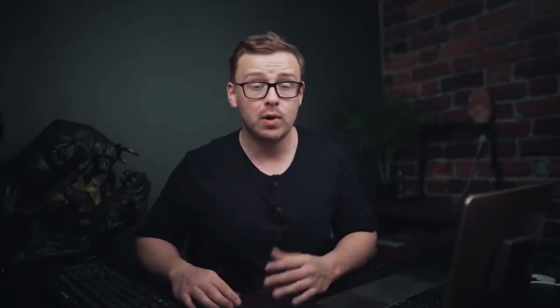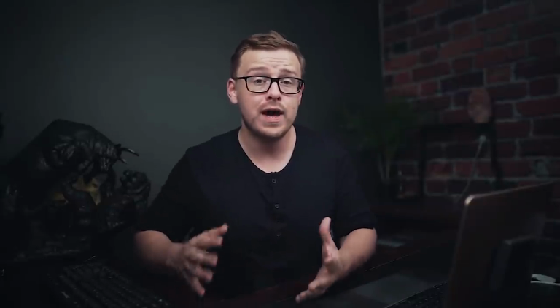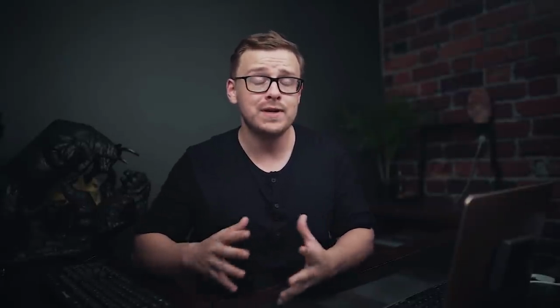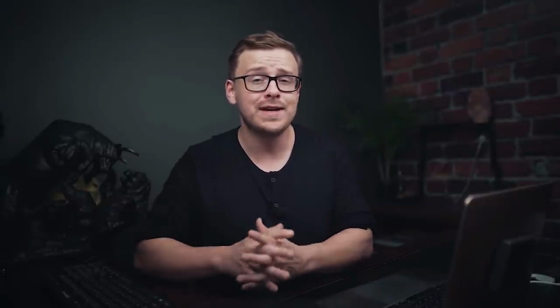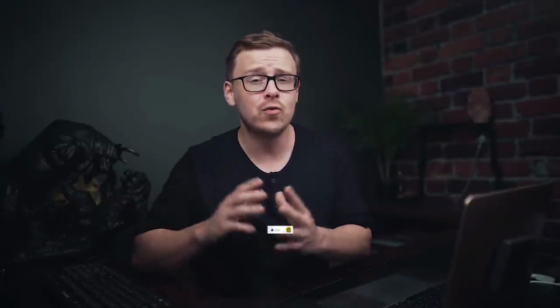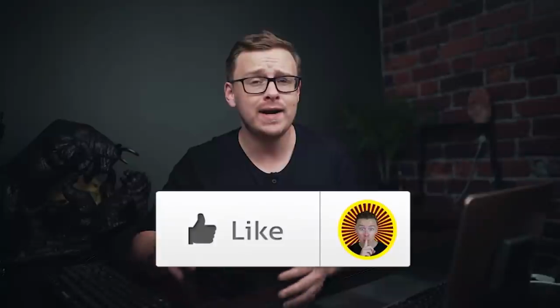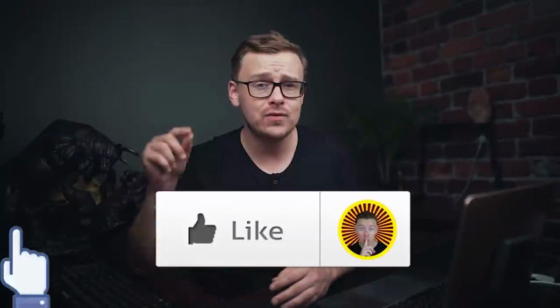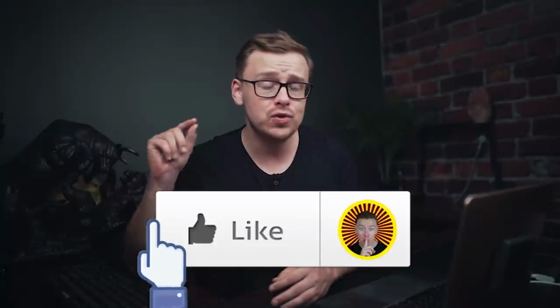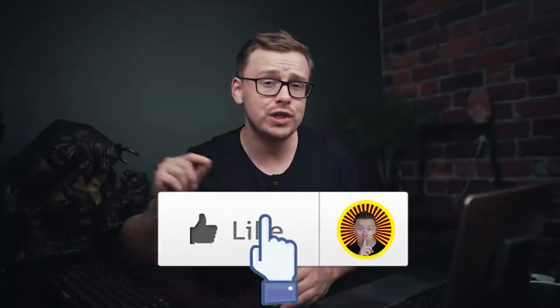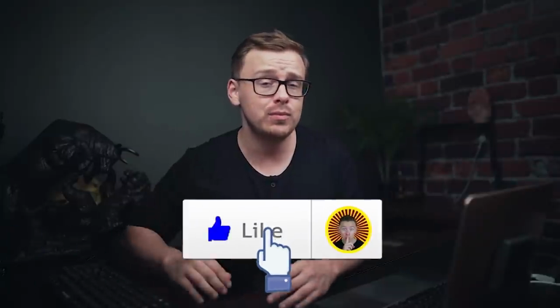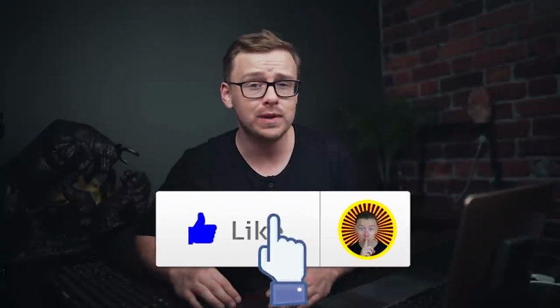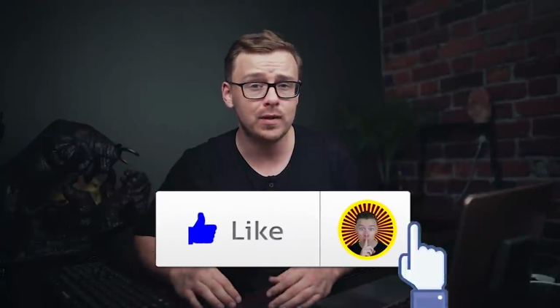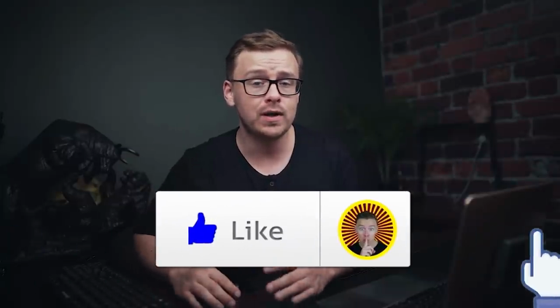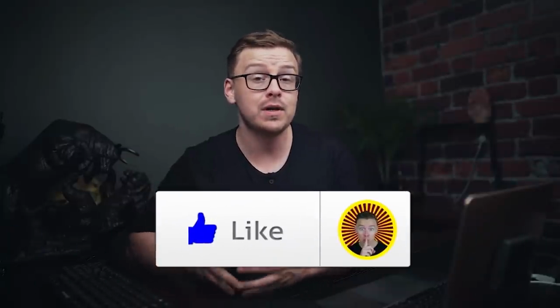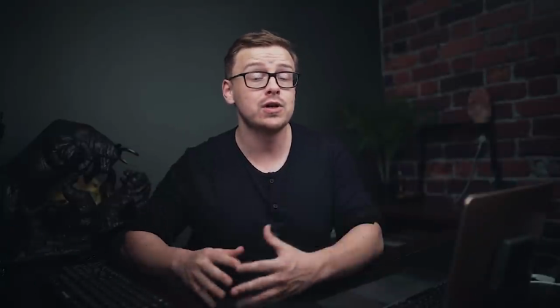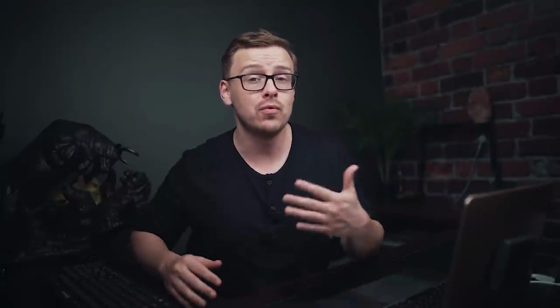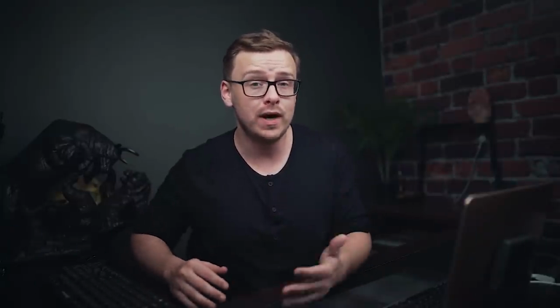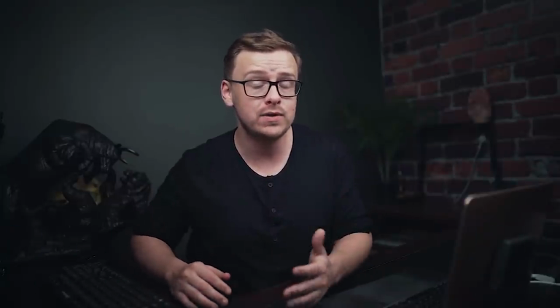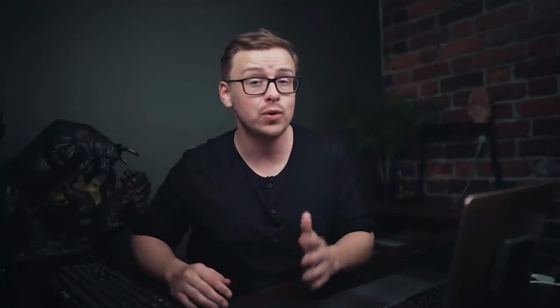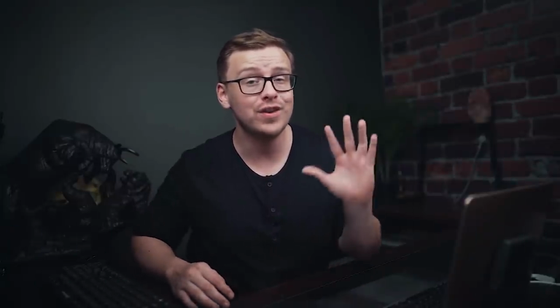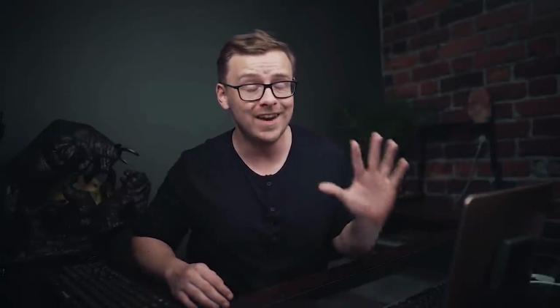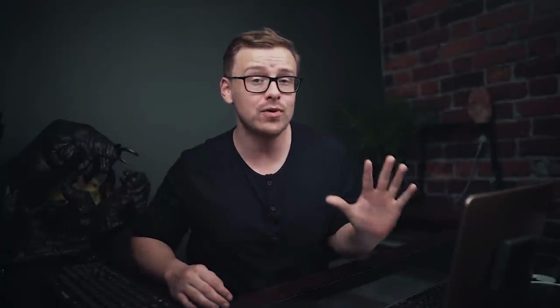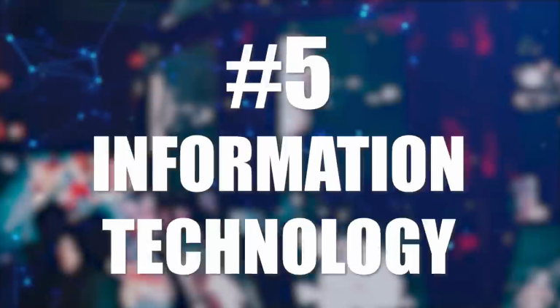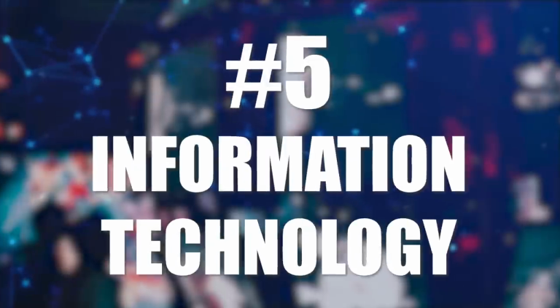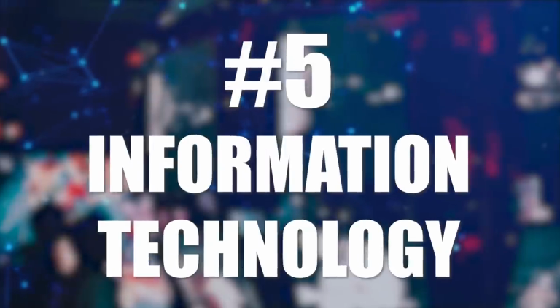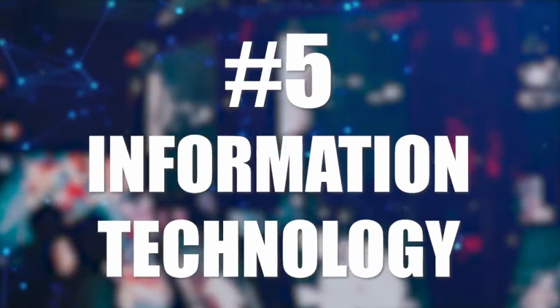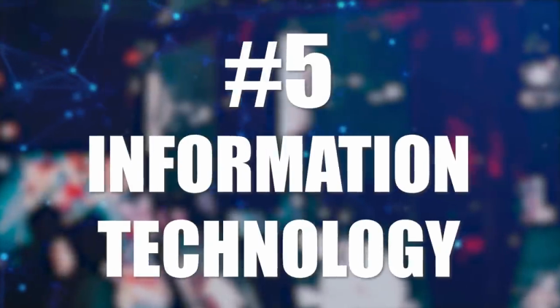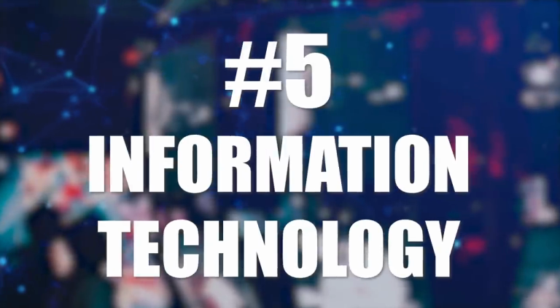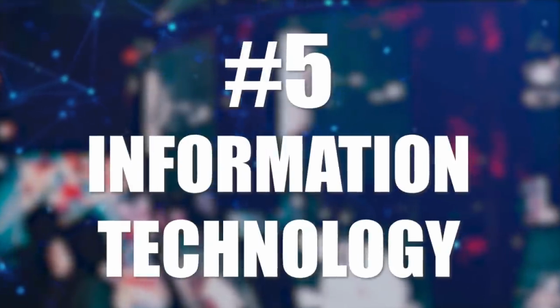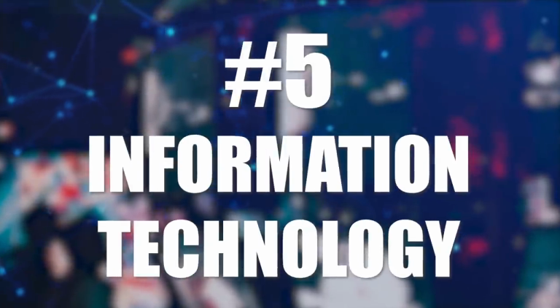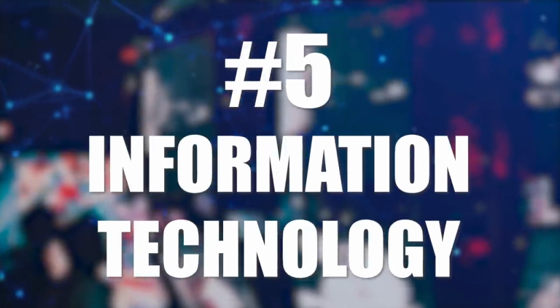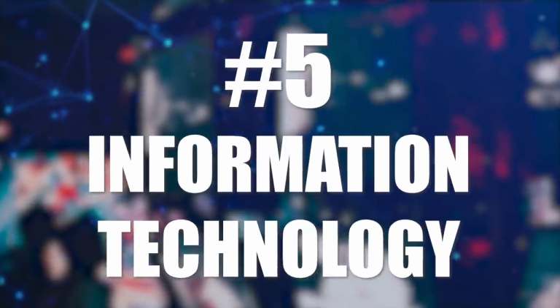Right after you gently boop the like button, I'm going to jump right into it with number five on the list, which is information technology.